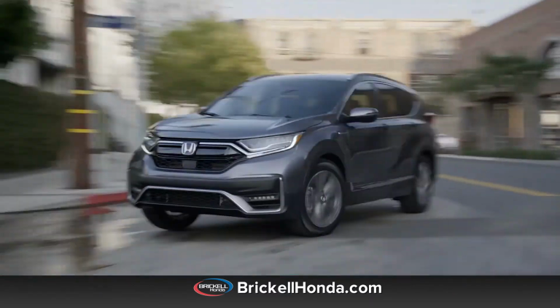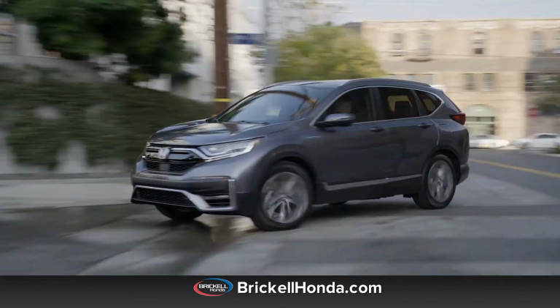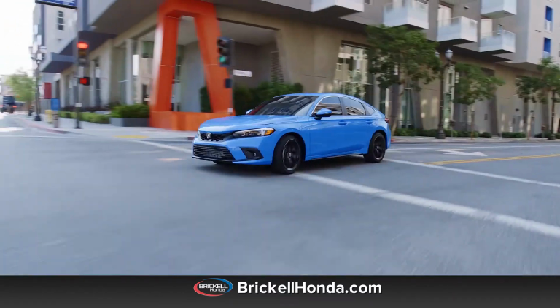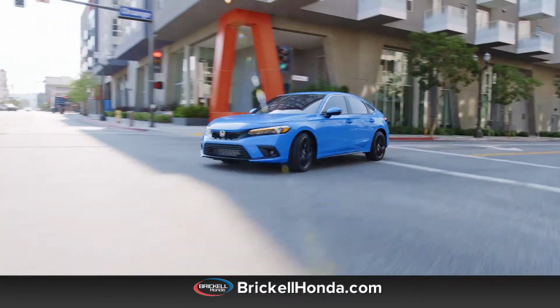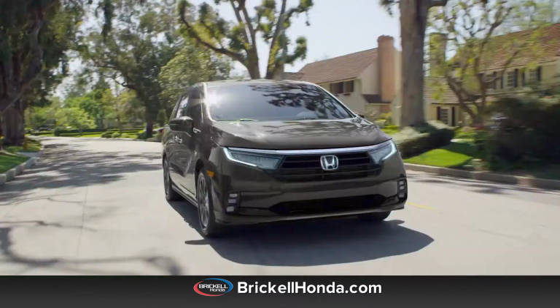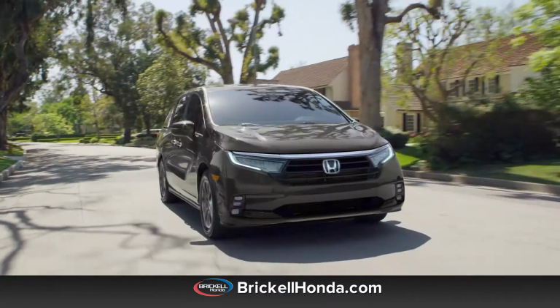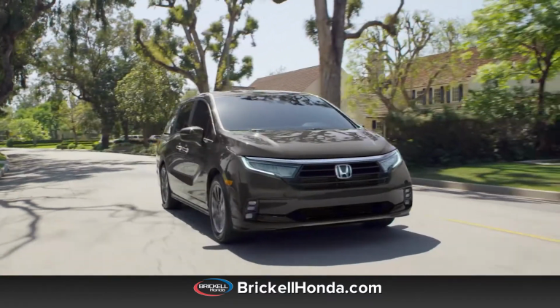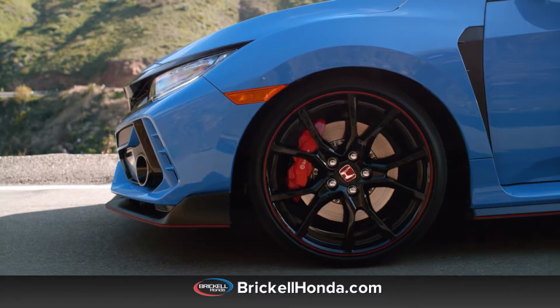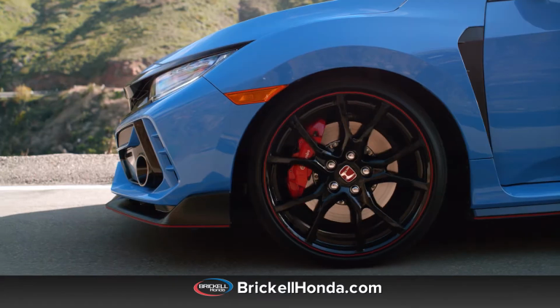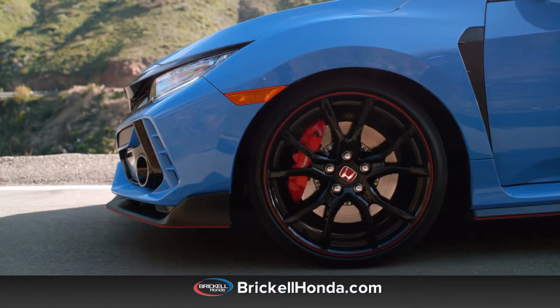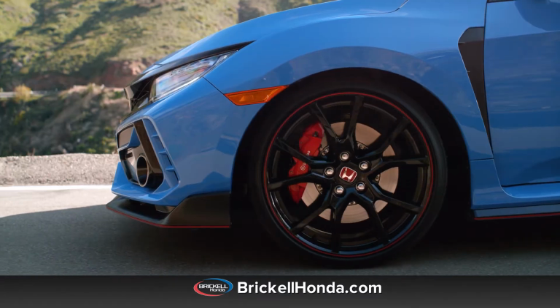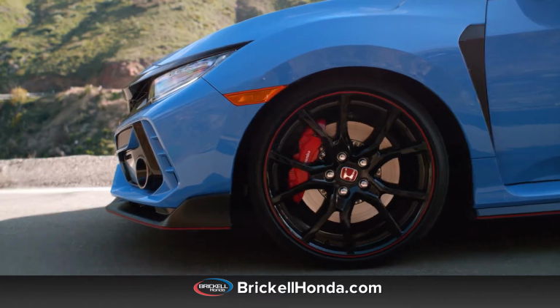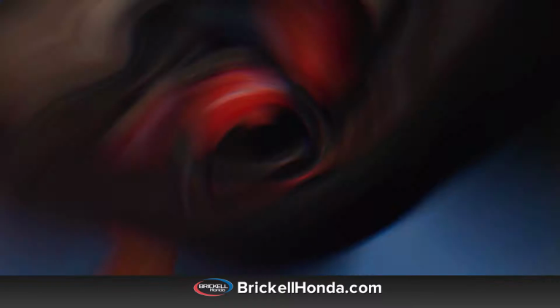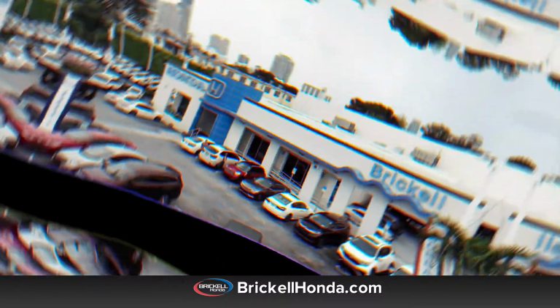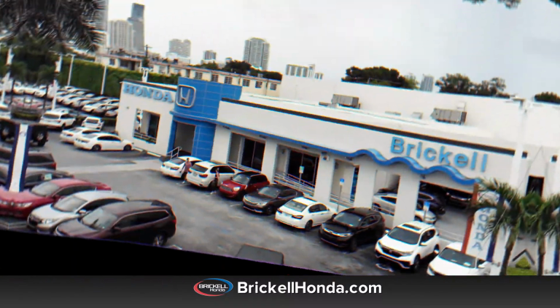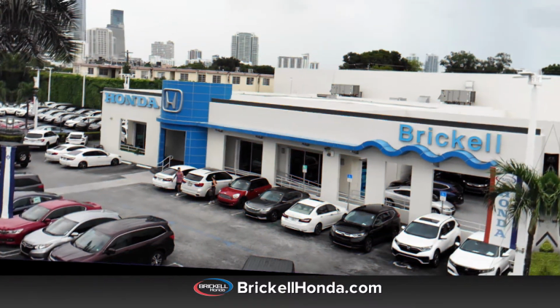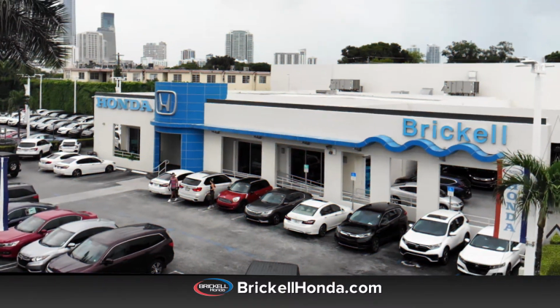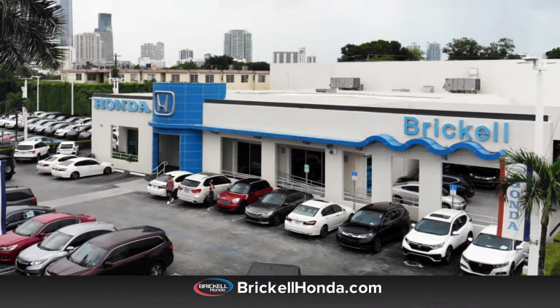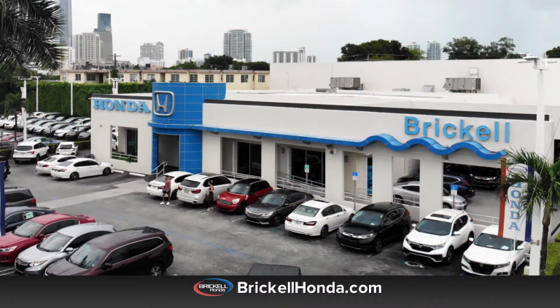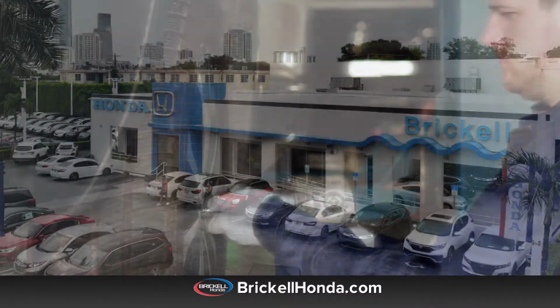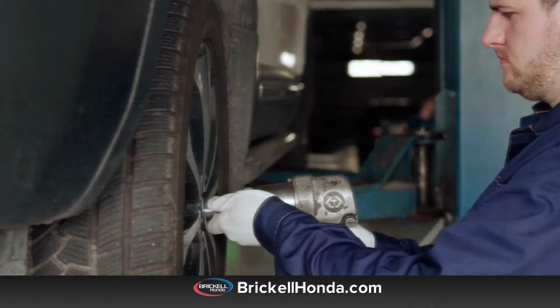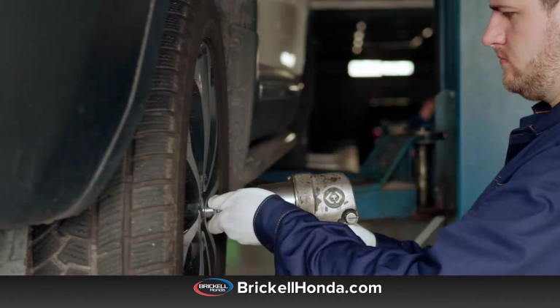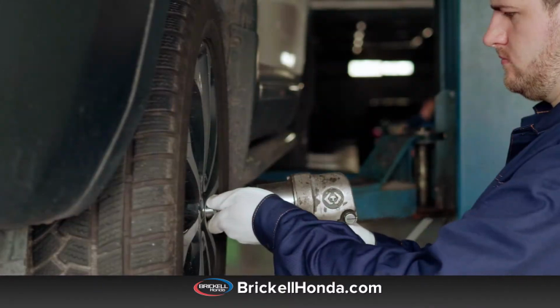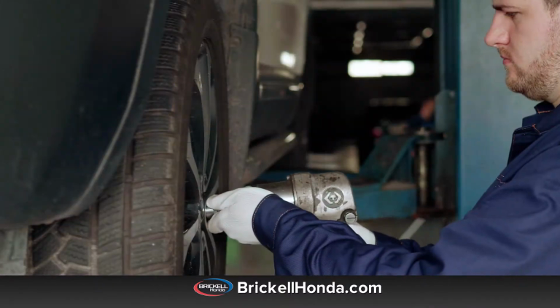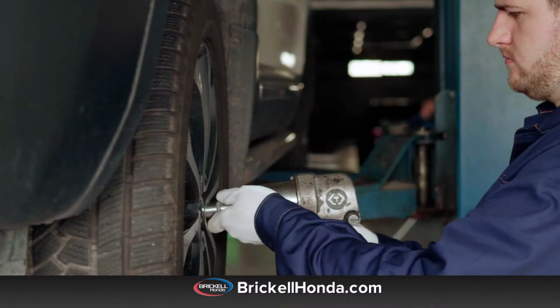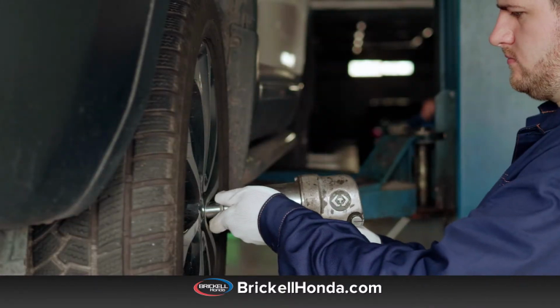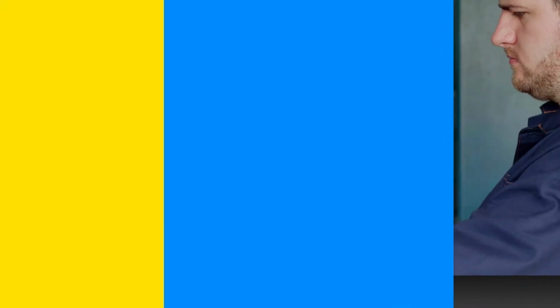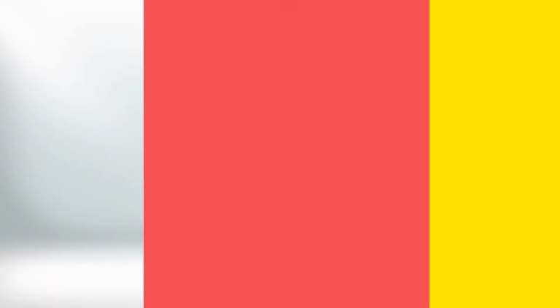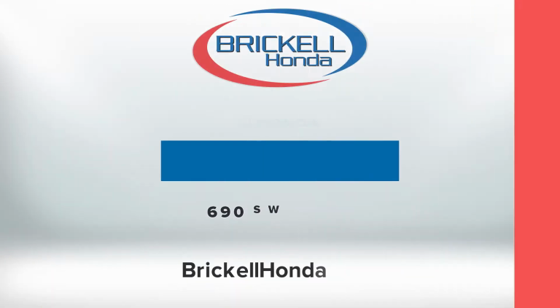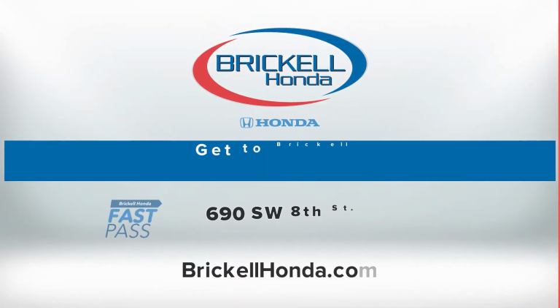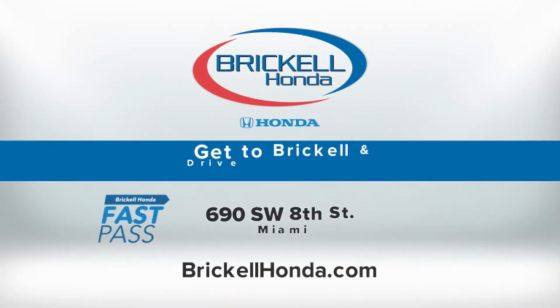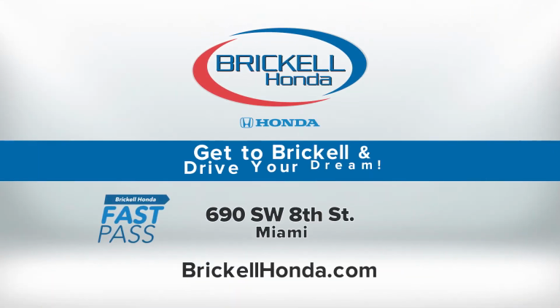To ensure your tires are safe and free from any regular or abnormal wear, be sure to occasionally conduct inspections of your tires. Or better yet, have one of Brickle Honda's trained professionals do it for you.